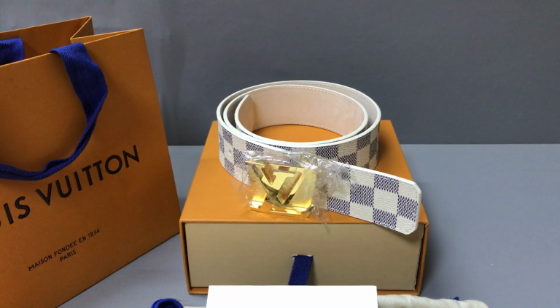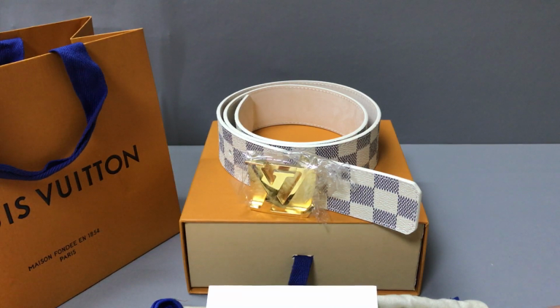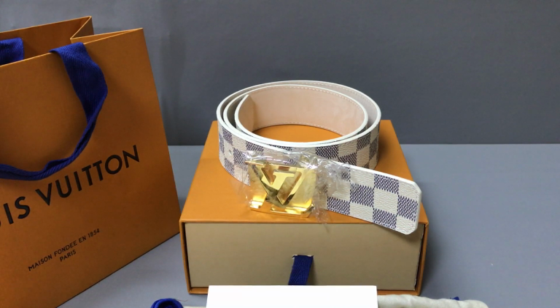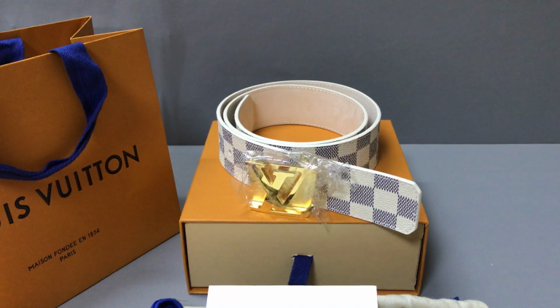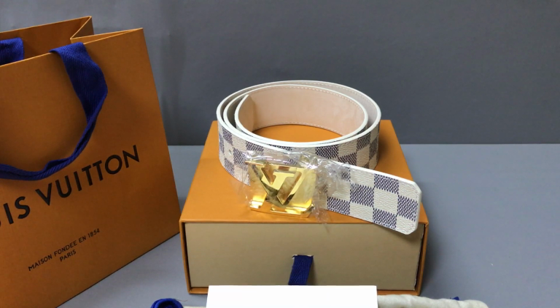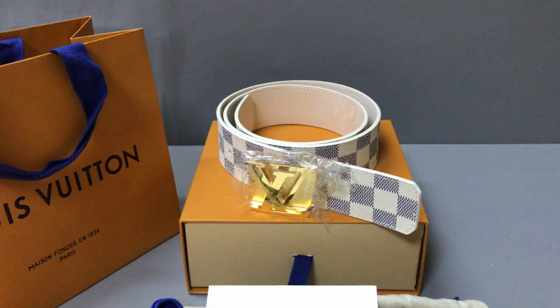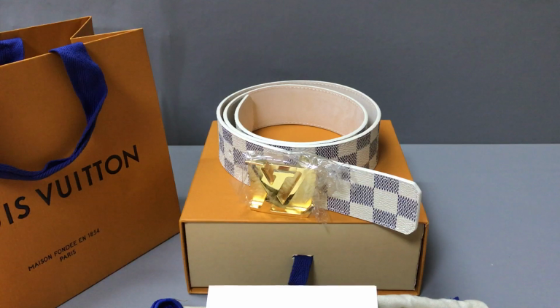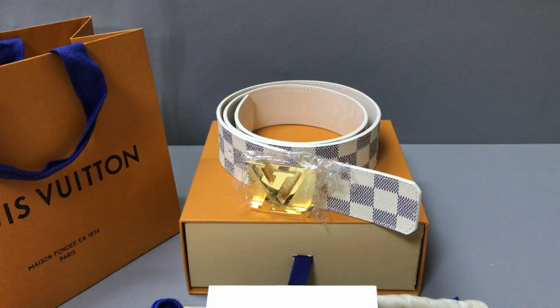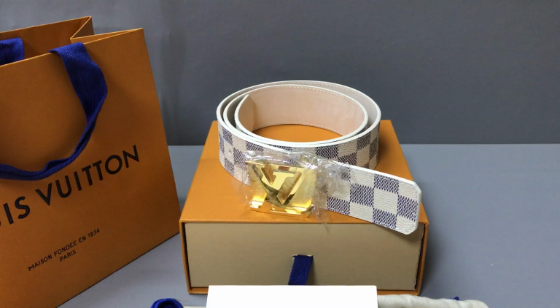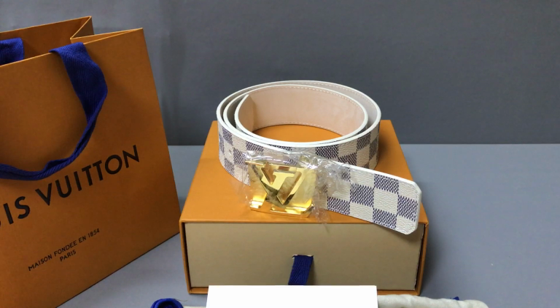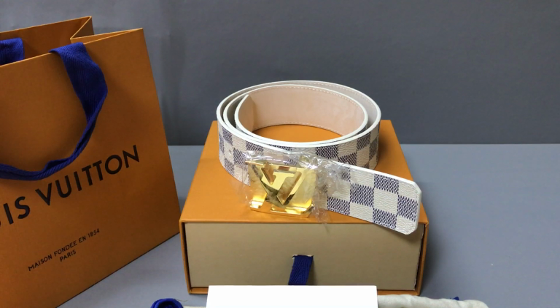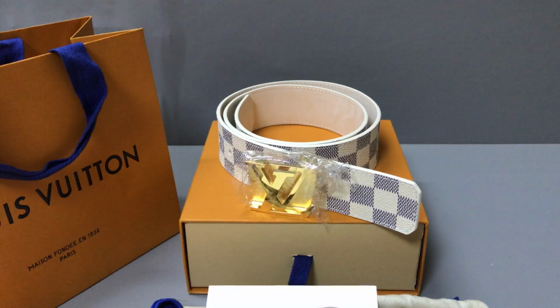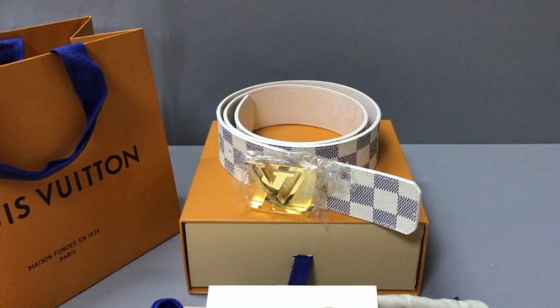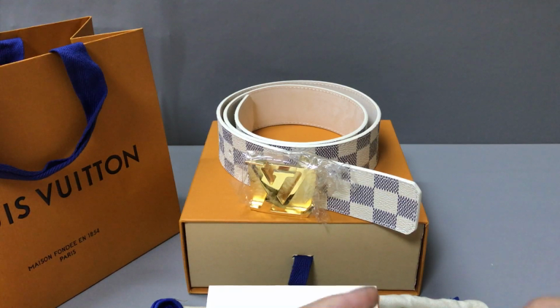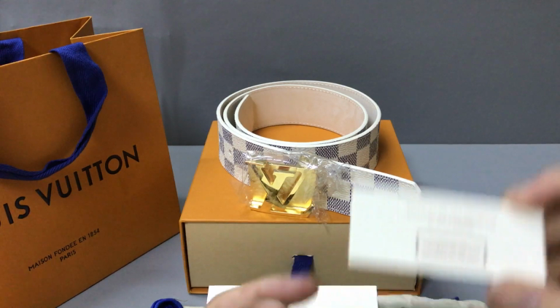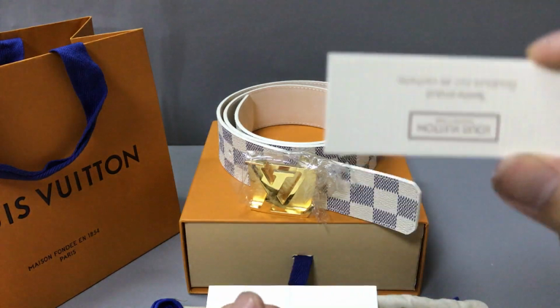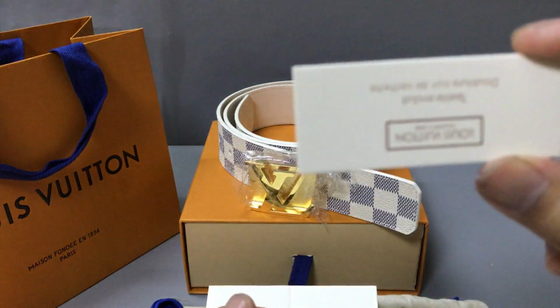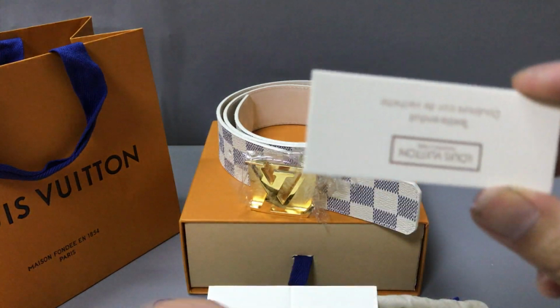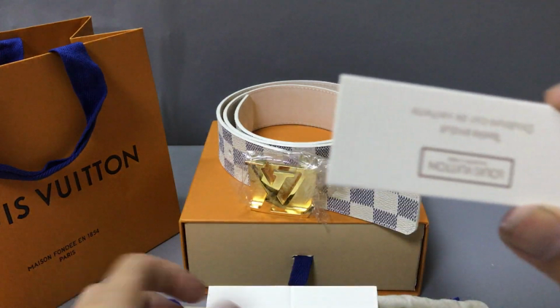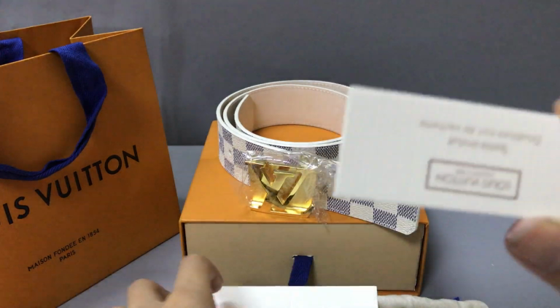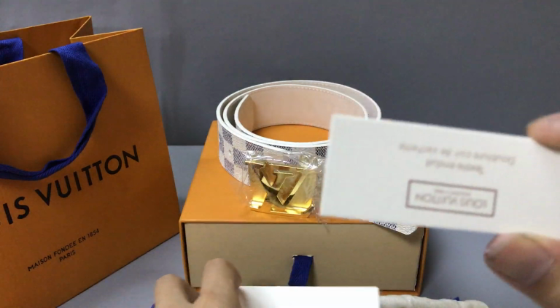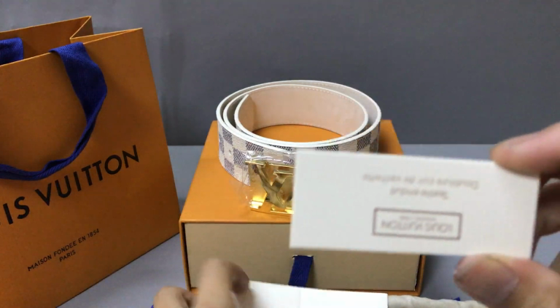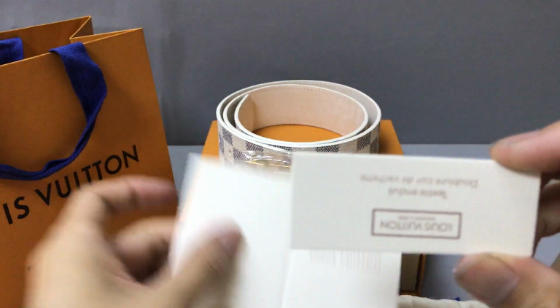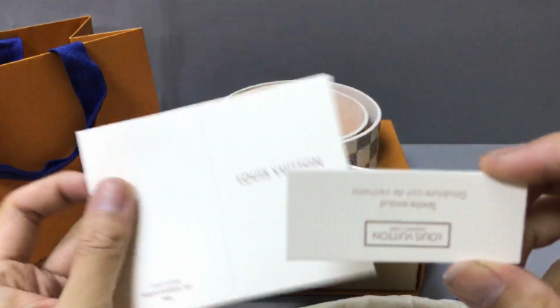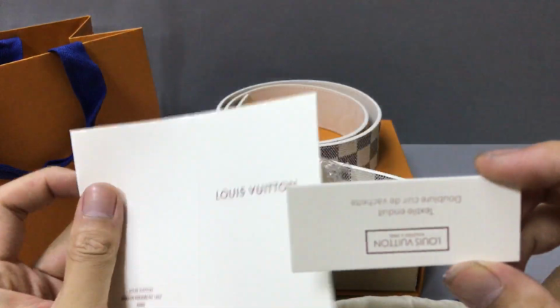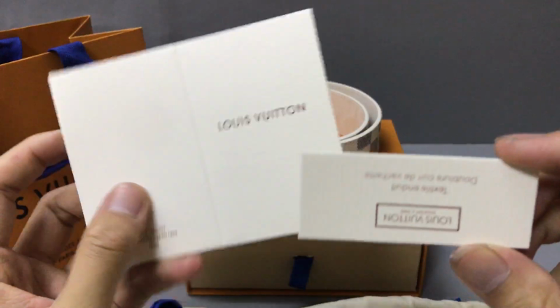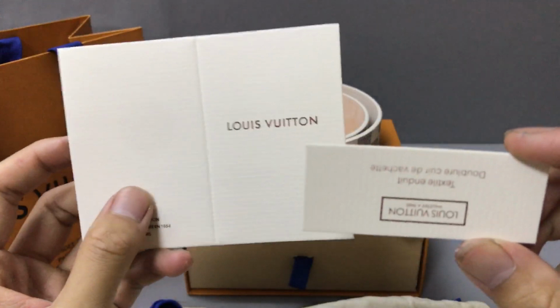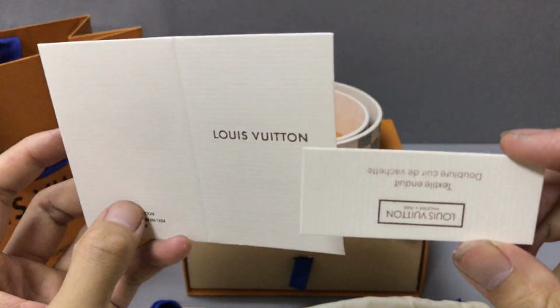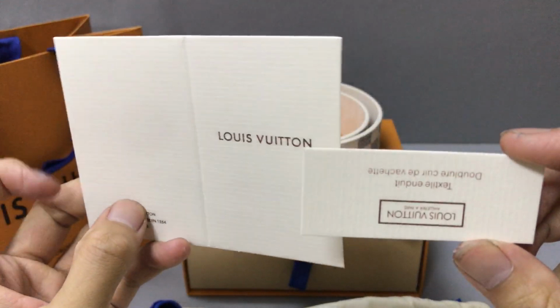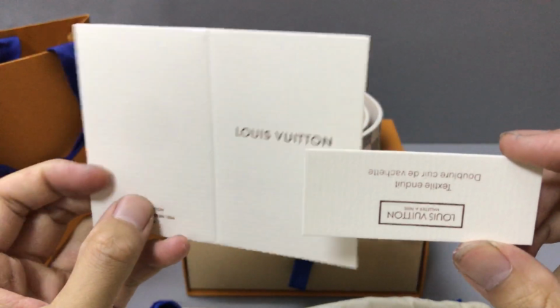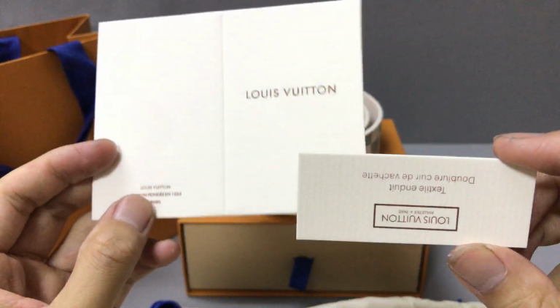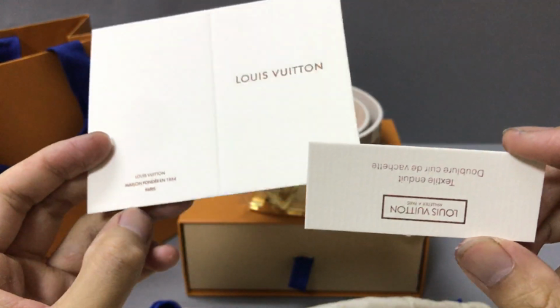This belt has a small paper card. You can check the paper card.